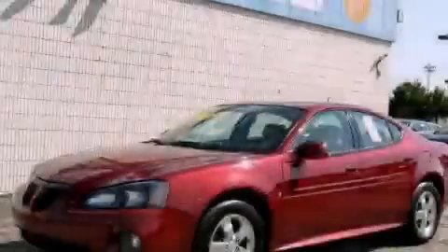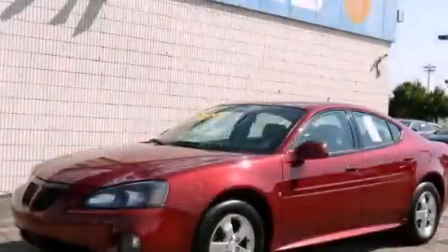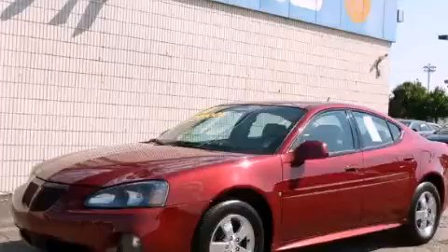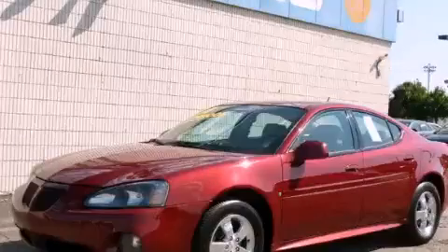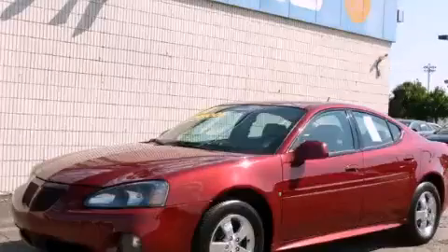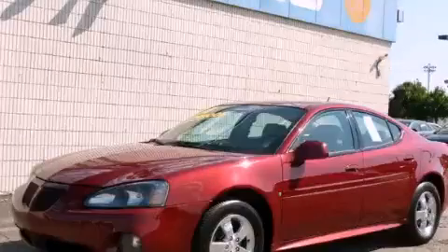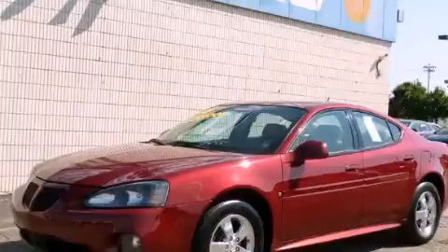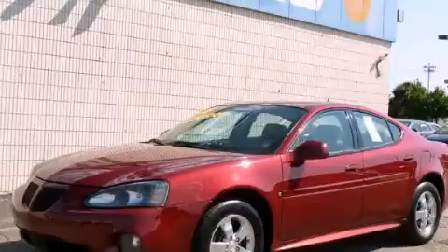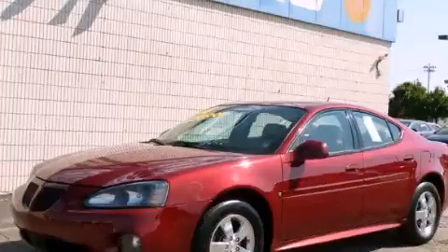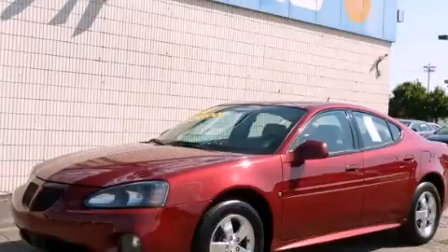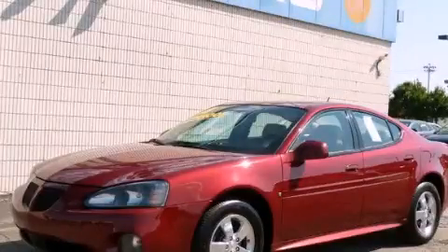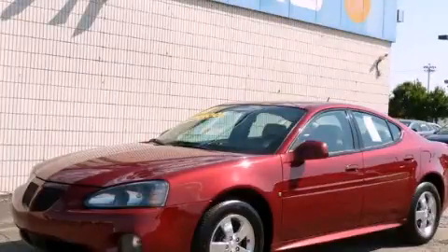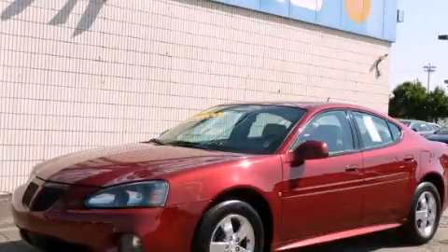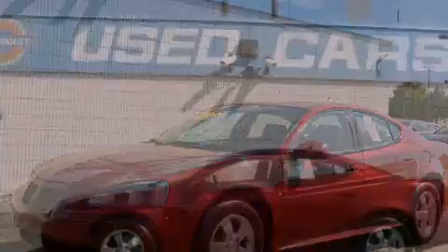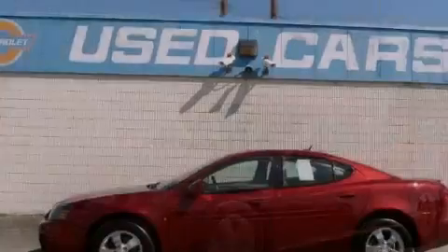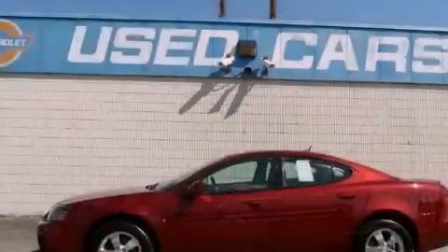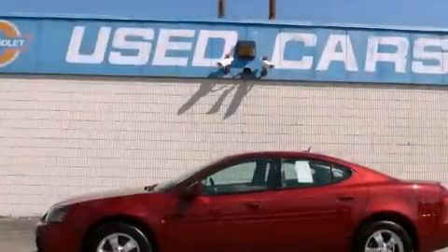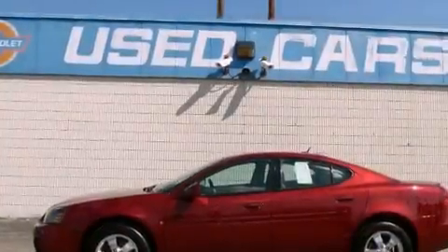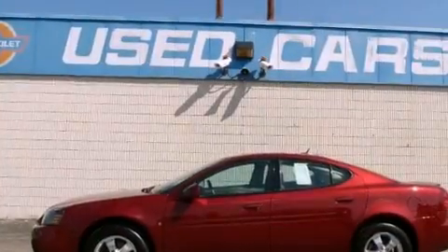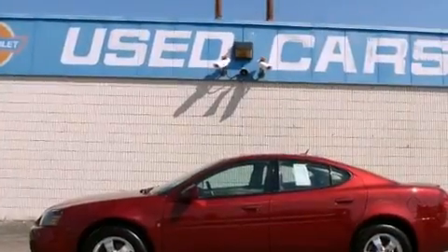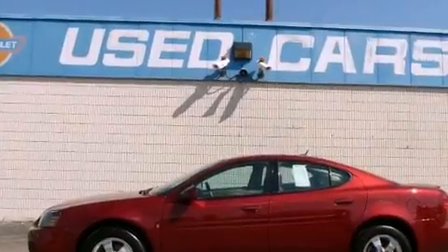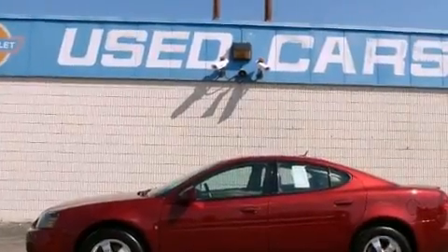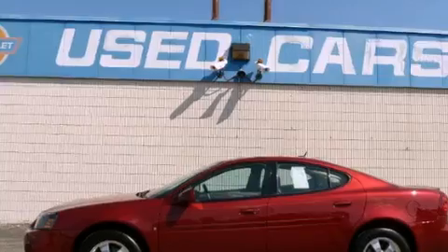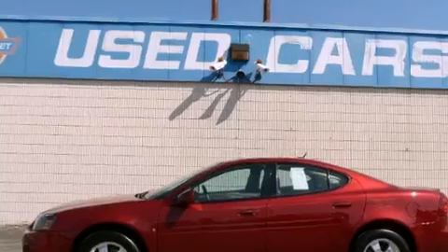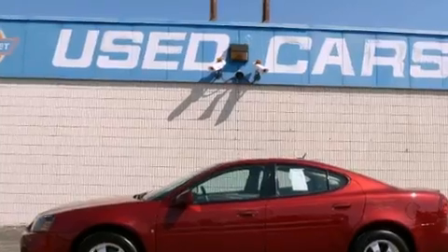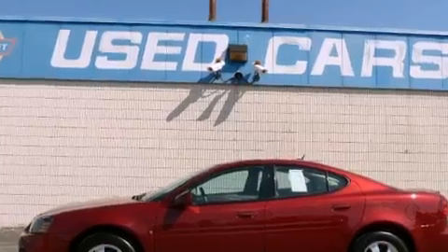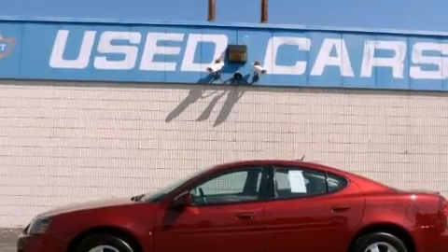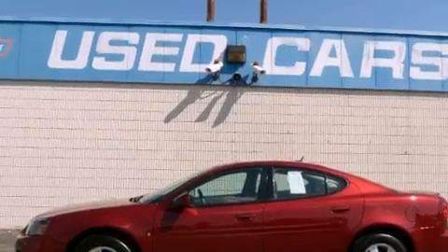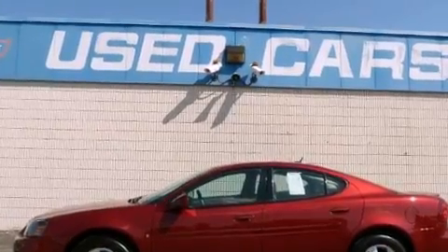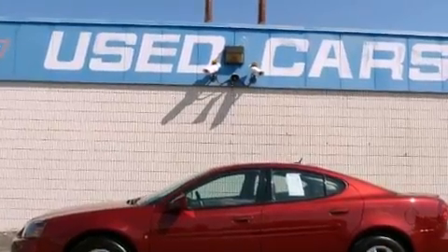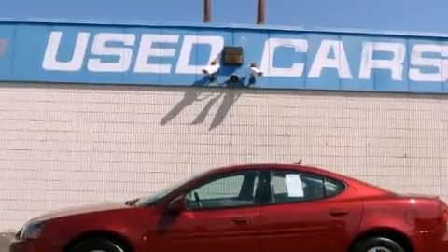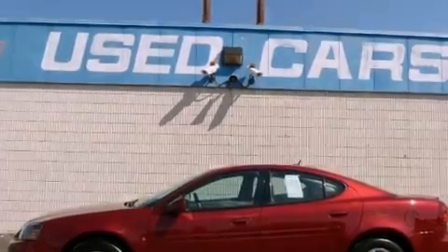This is a 2008 Pontiac Grand Prix. It has a 3.8-liter six-cylinder engine and an automatic transmission.